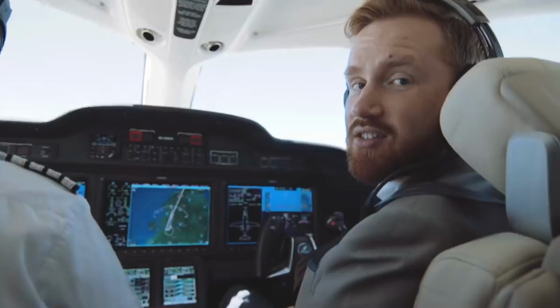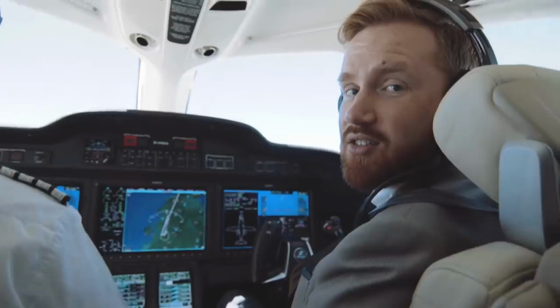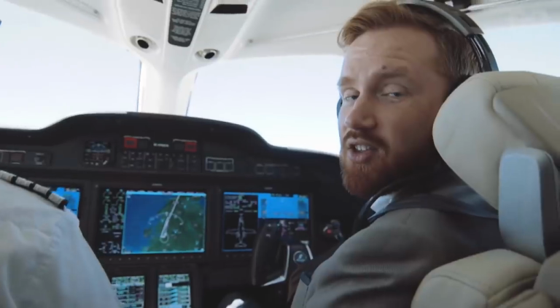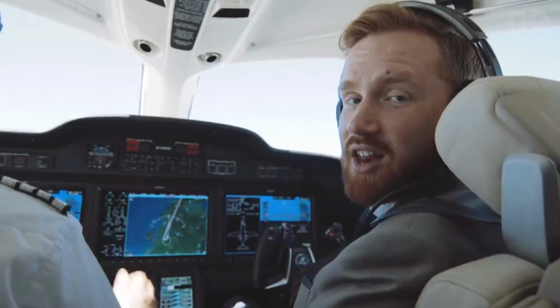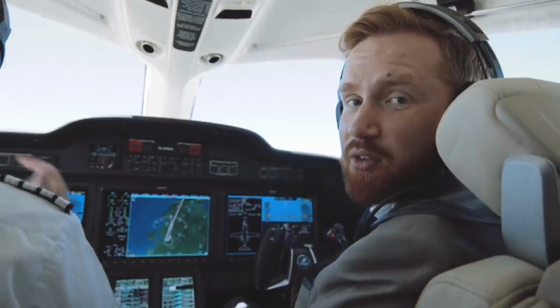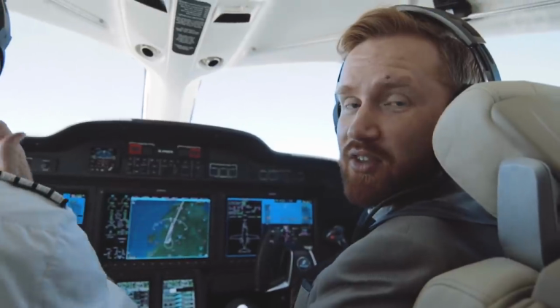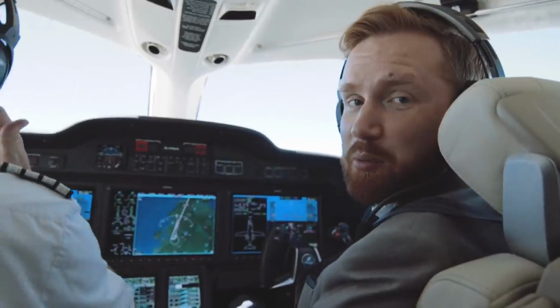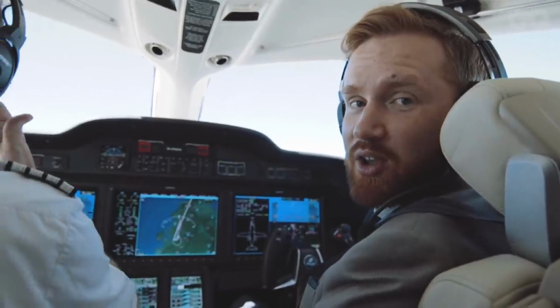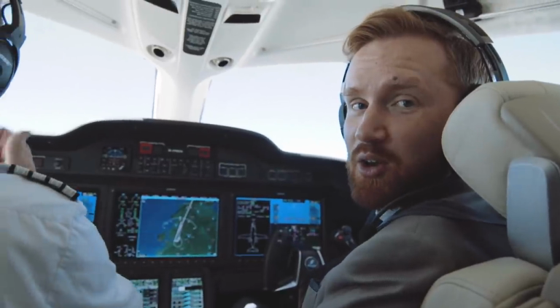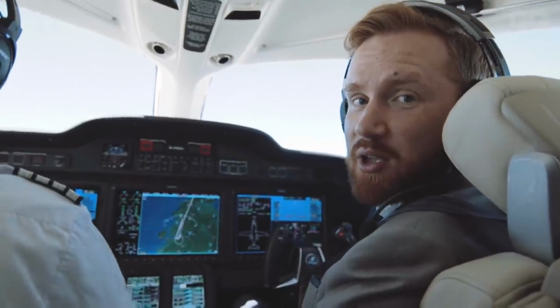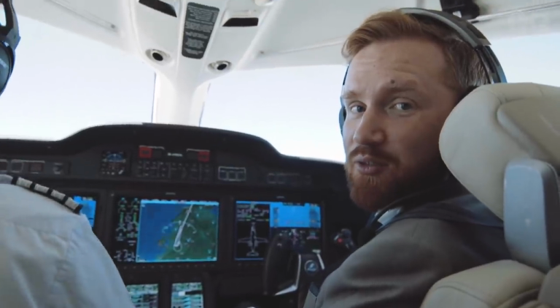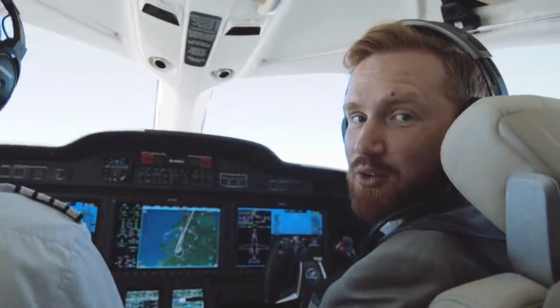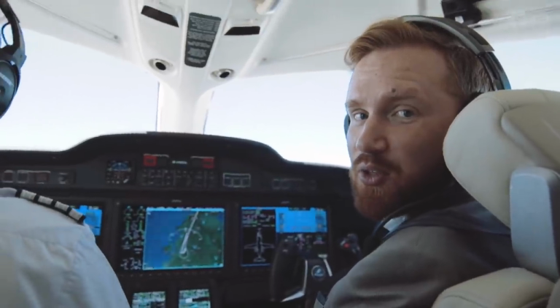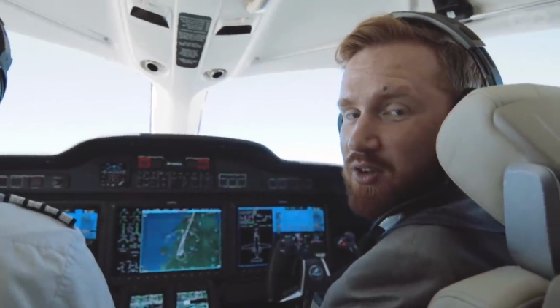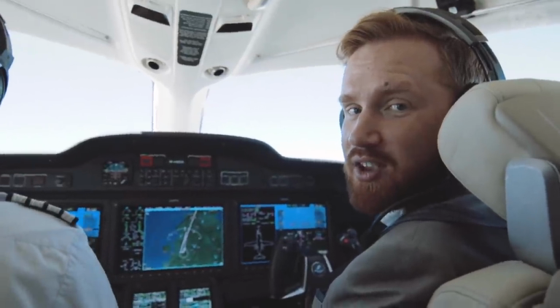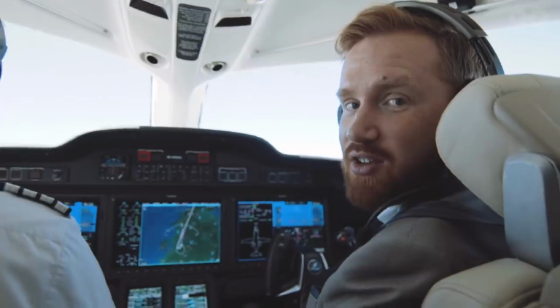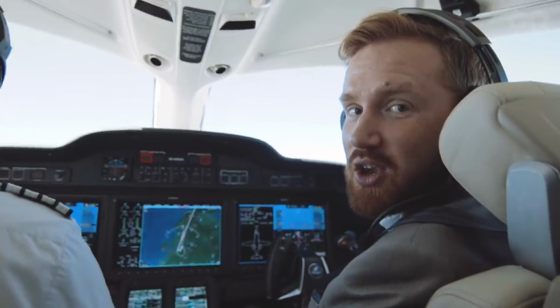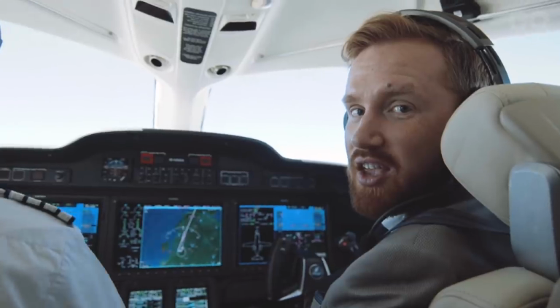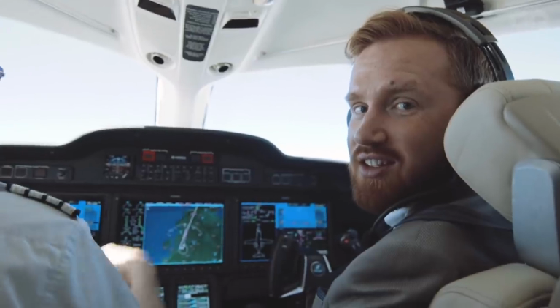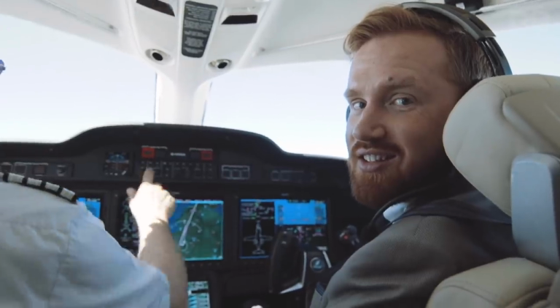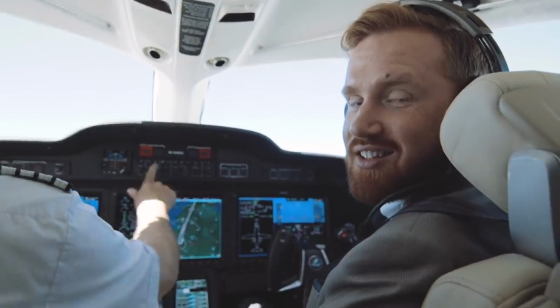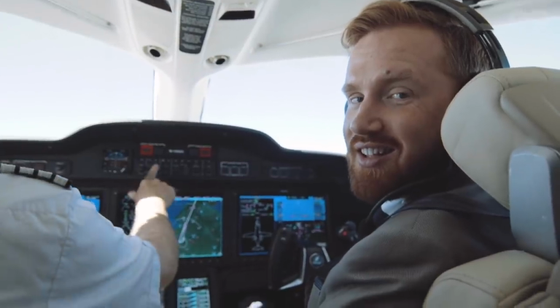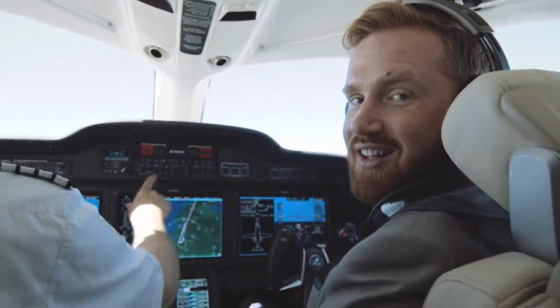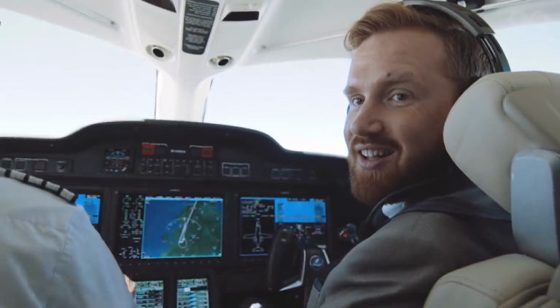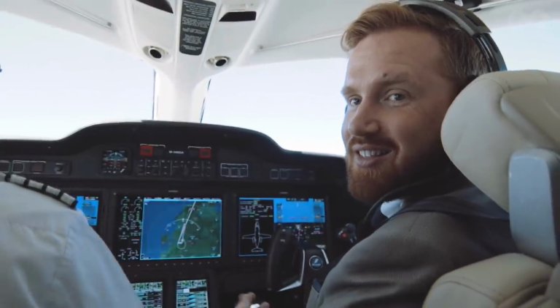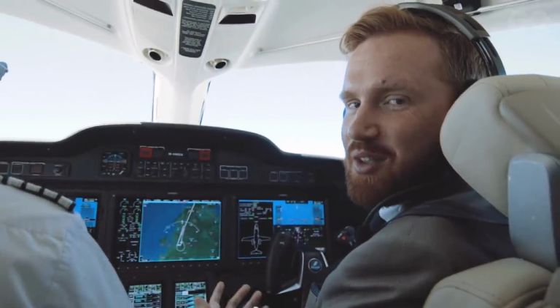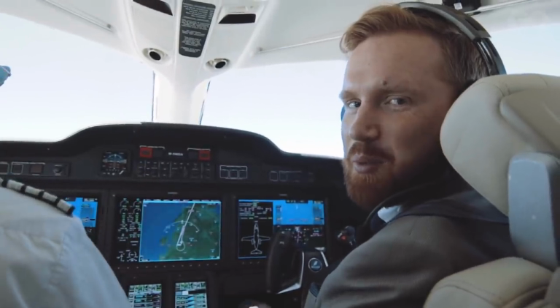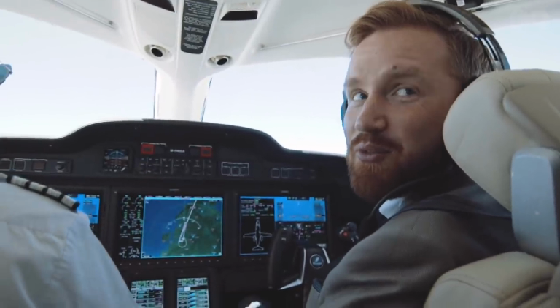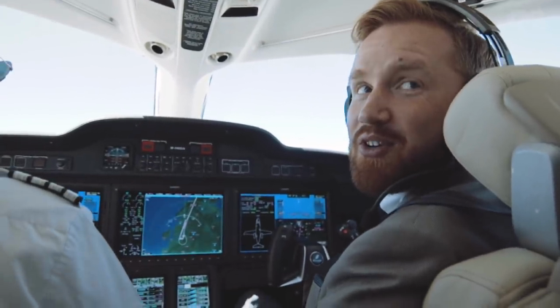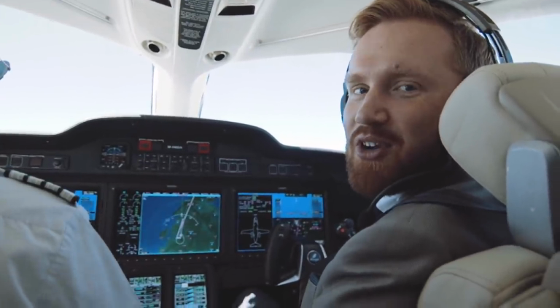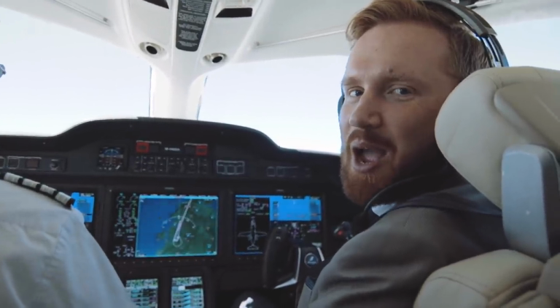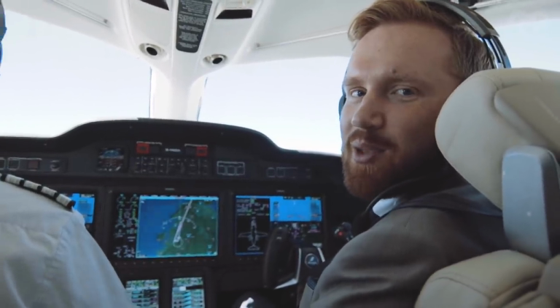They let me sit up in the cockpit for the flight to Newquay, which has made me very, very happy.